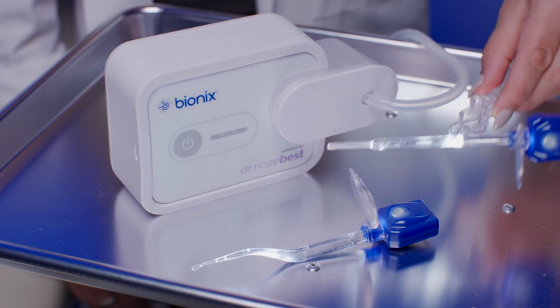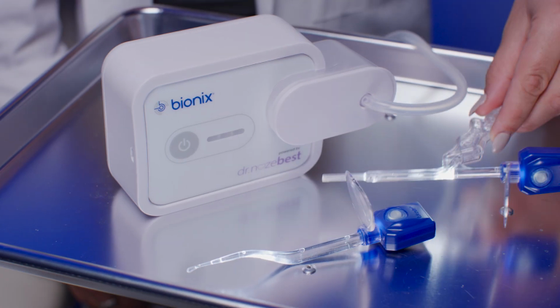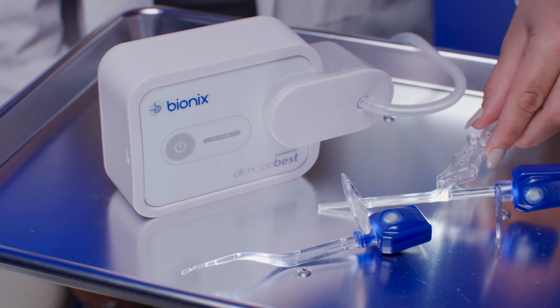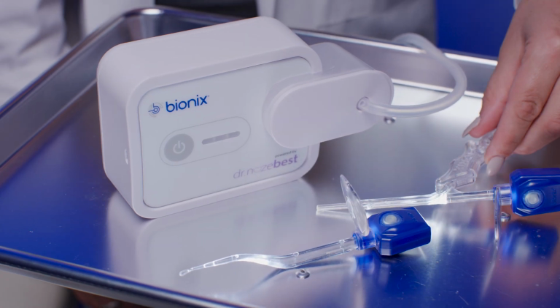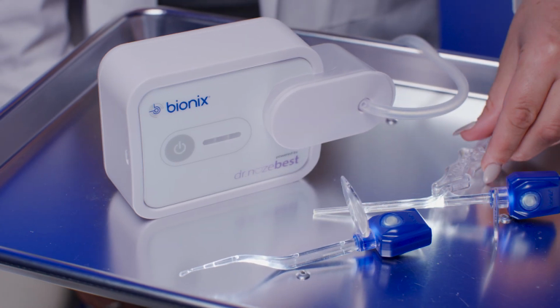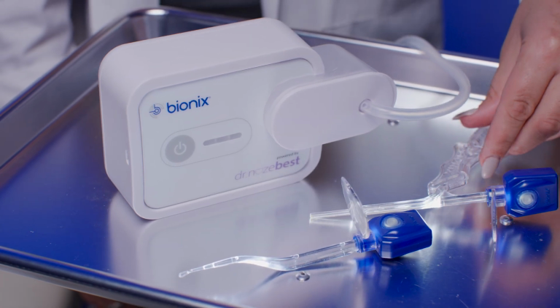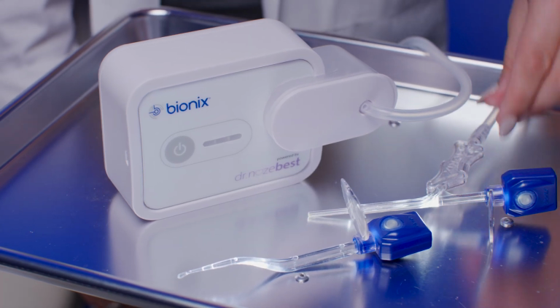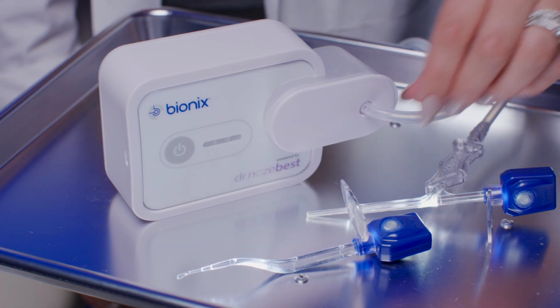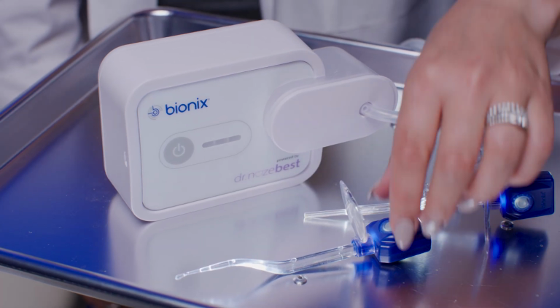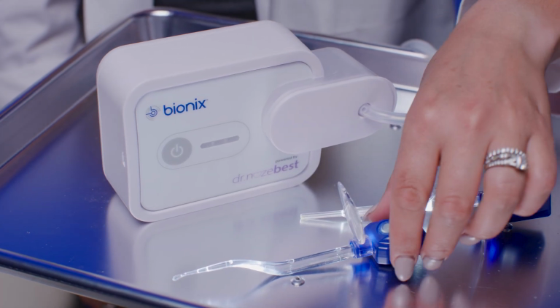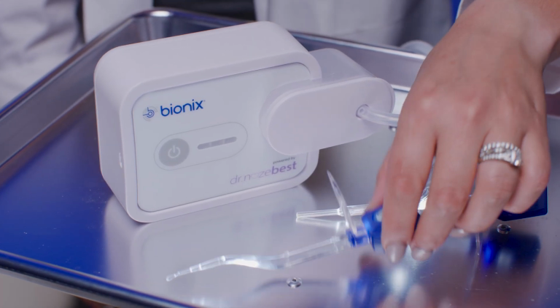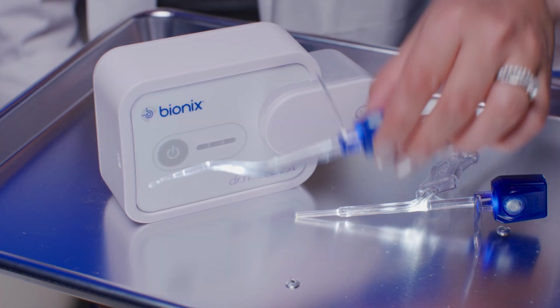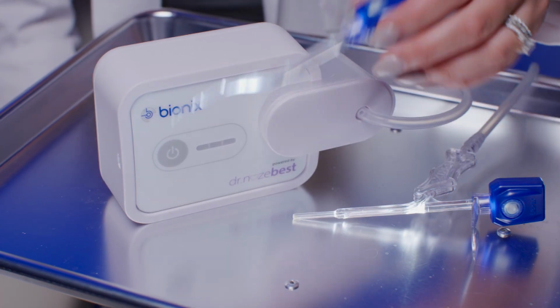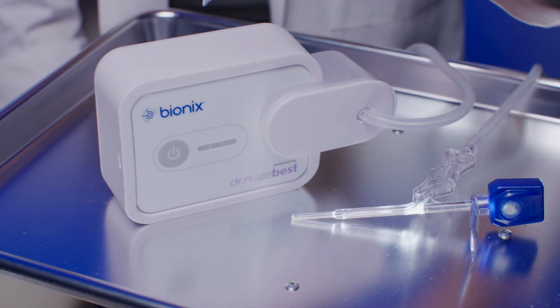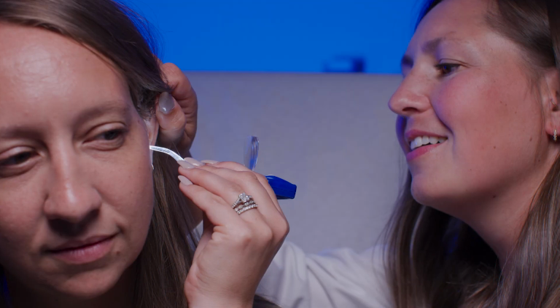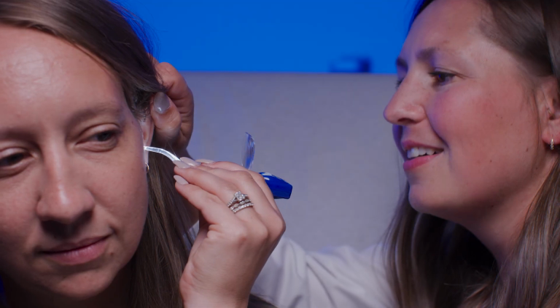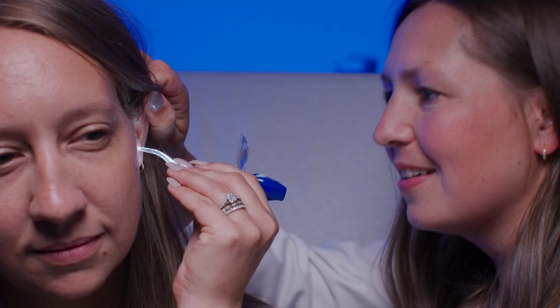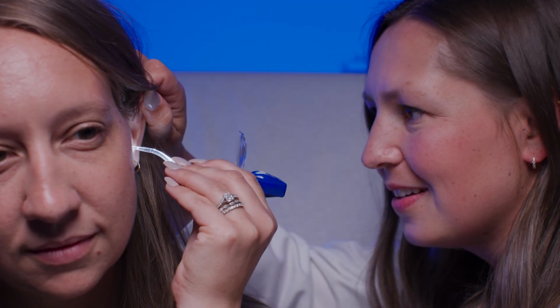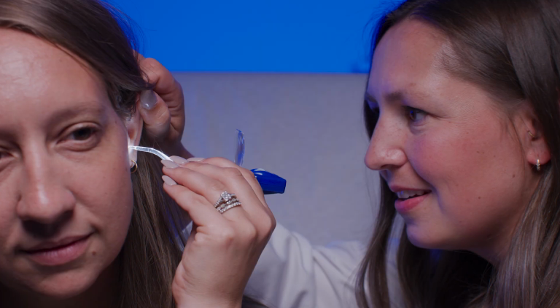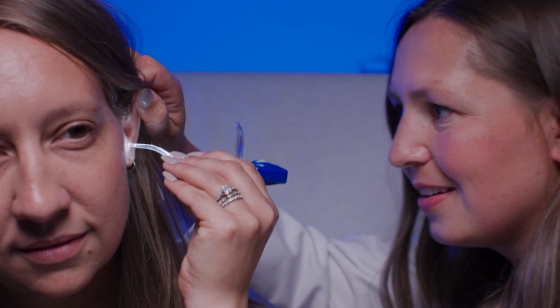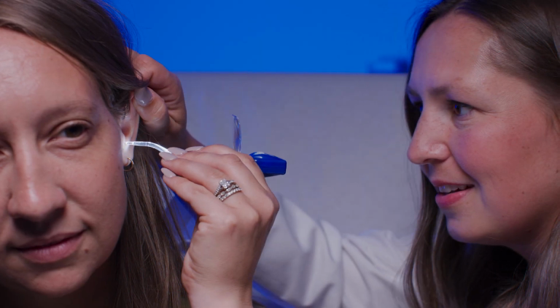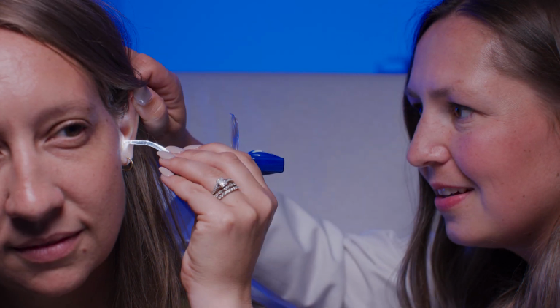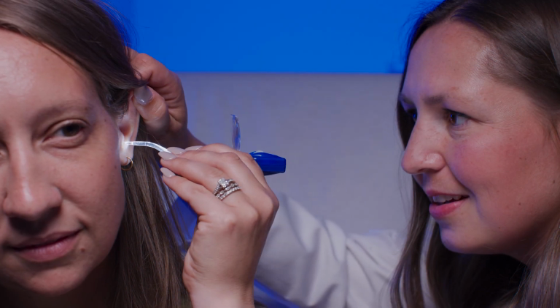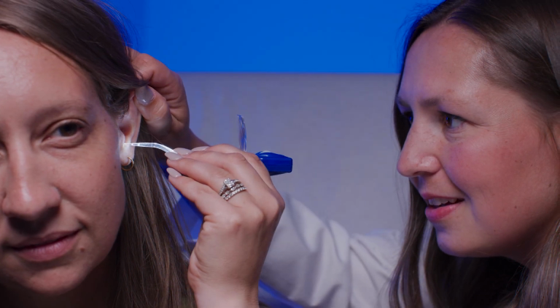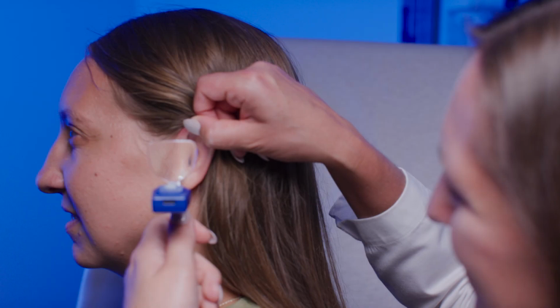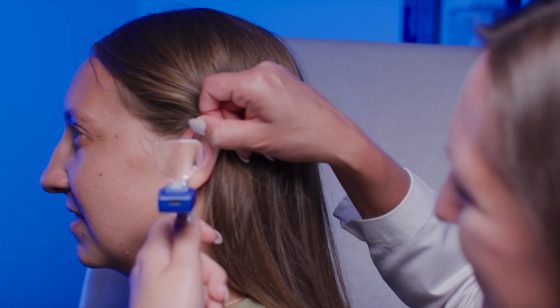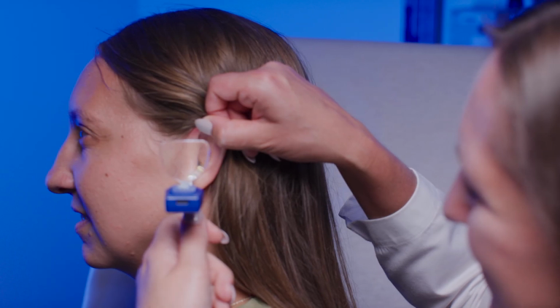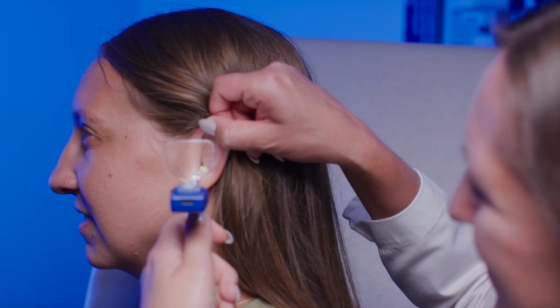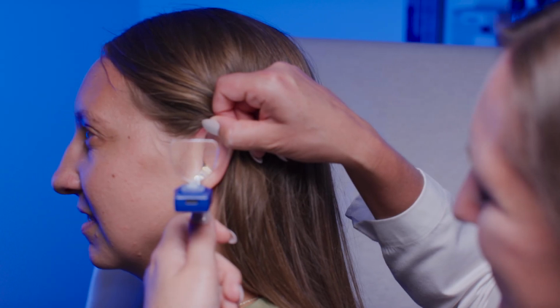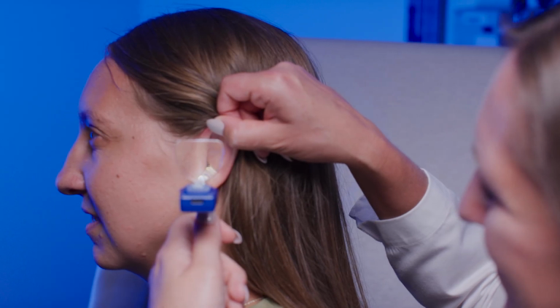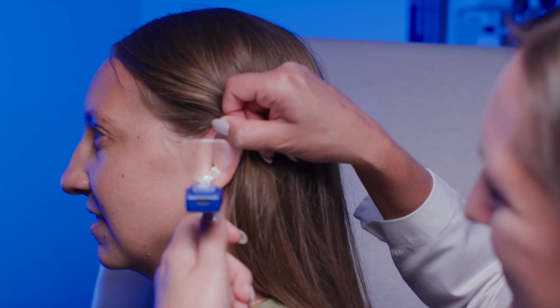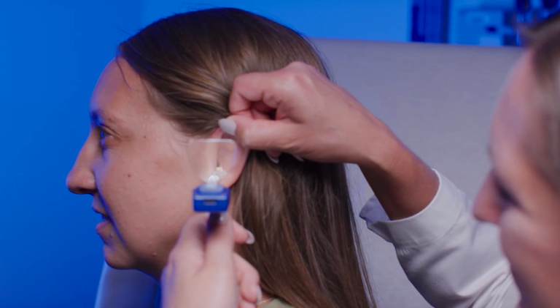If needed, use a Bionics Clear Look Lighted Ear Curette to gently remove any remaining cerumen or debris.